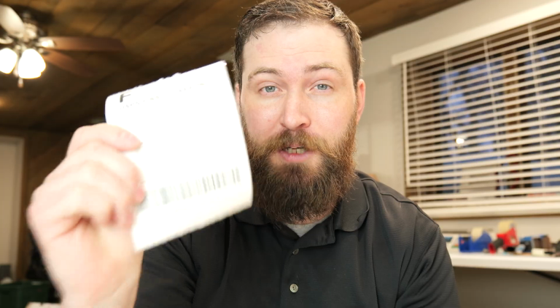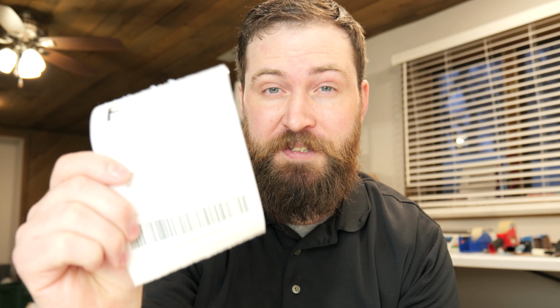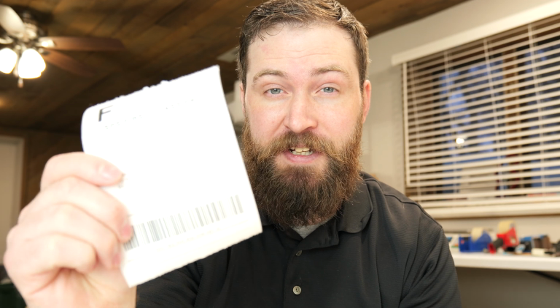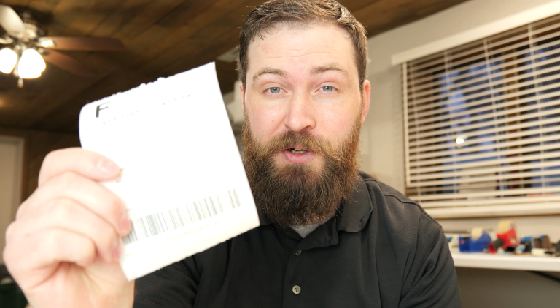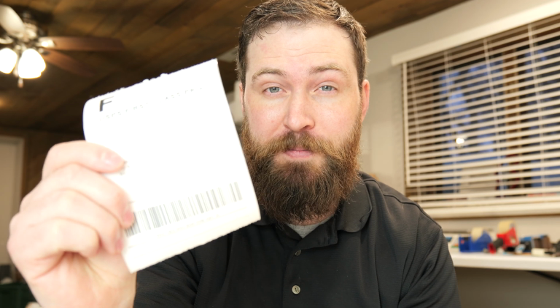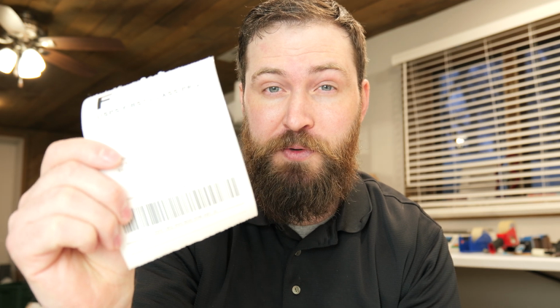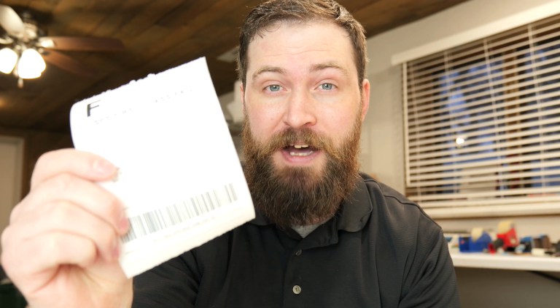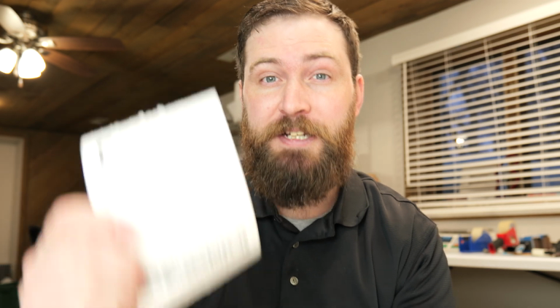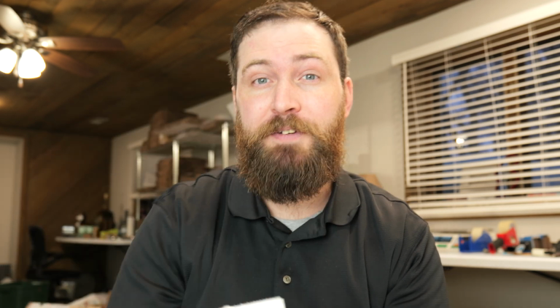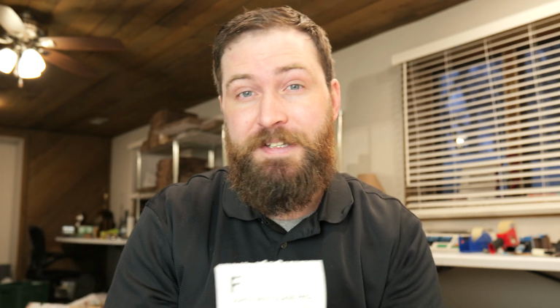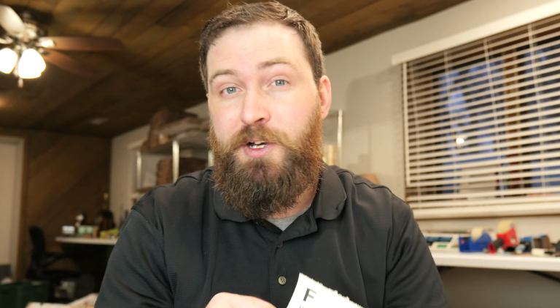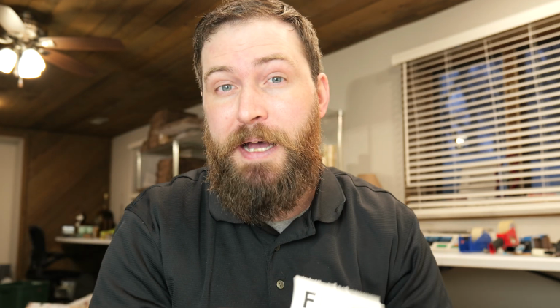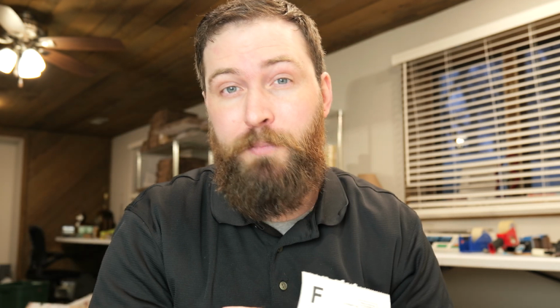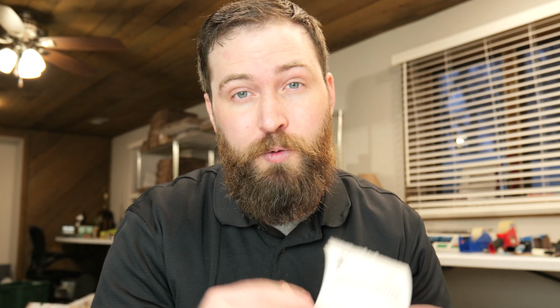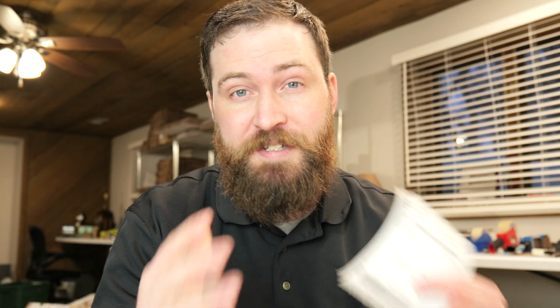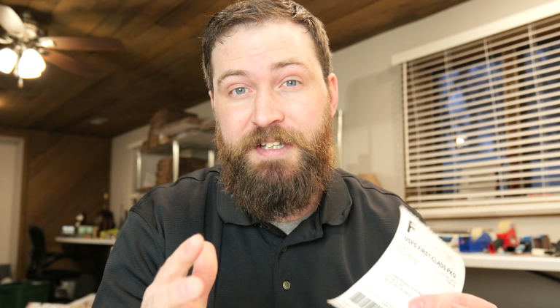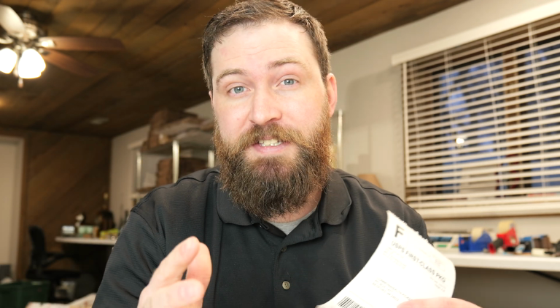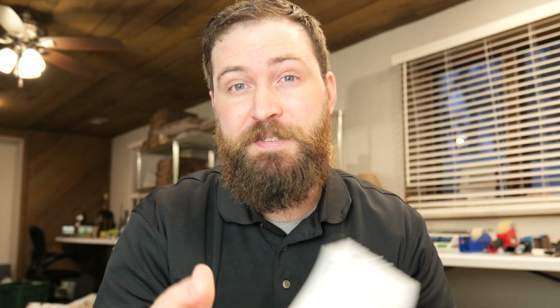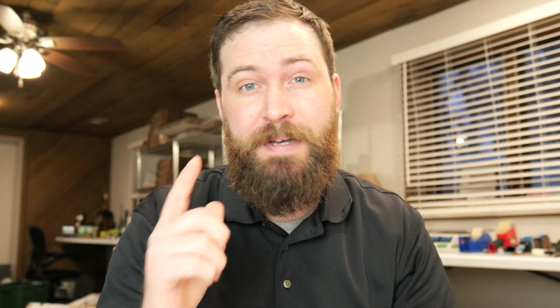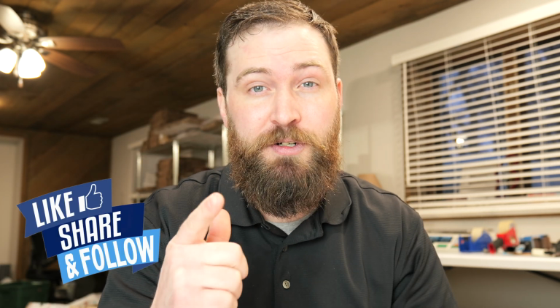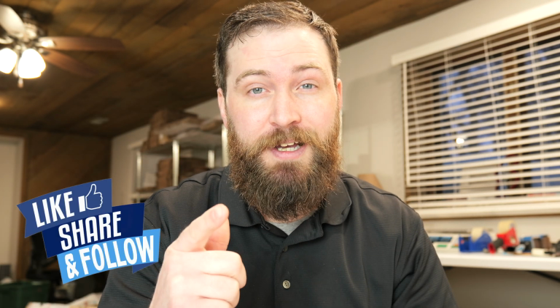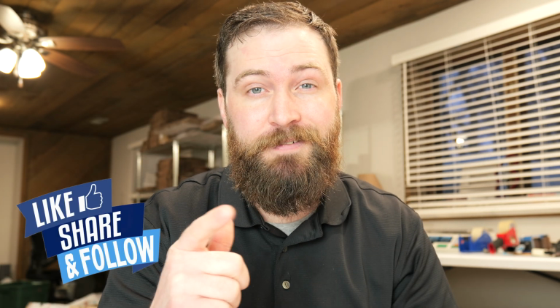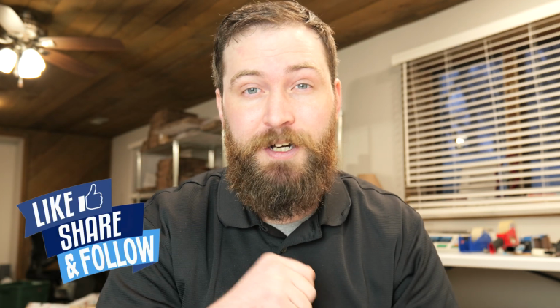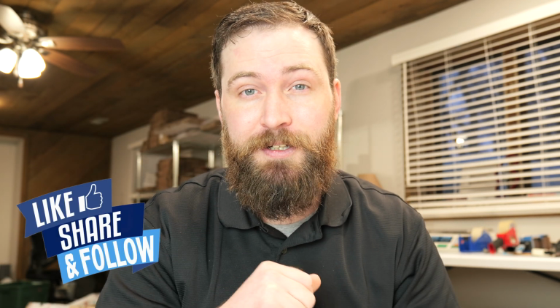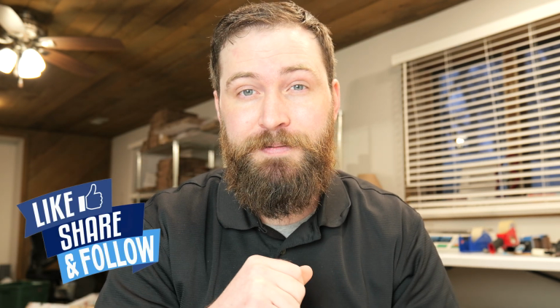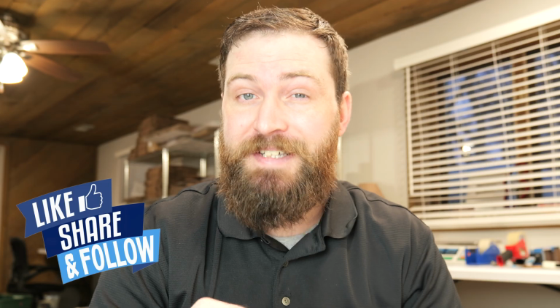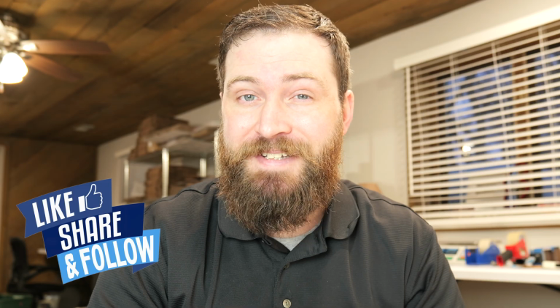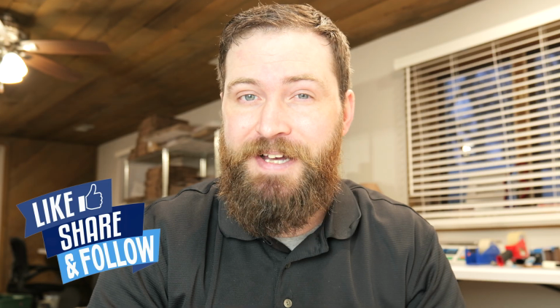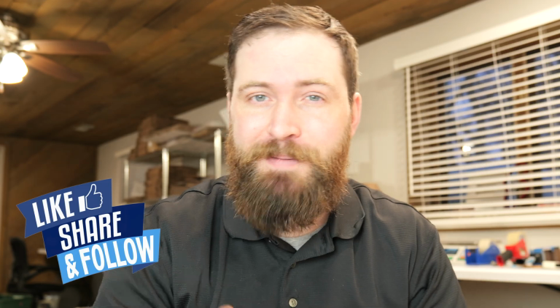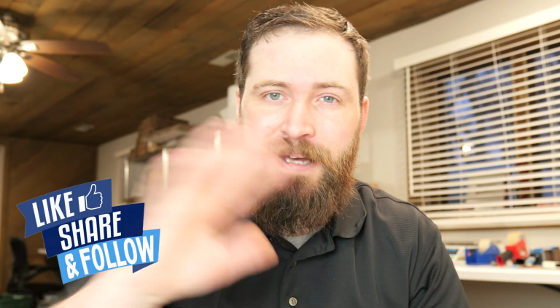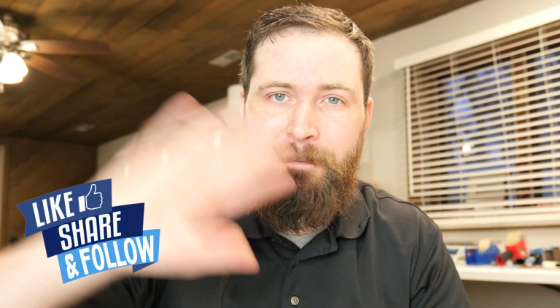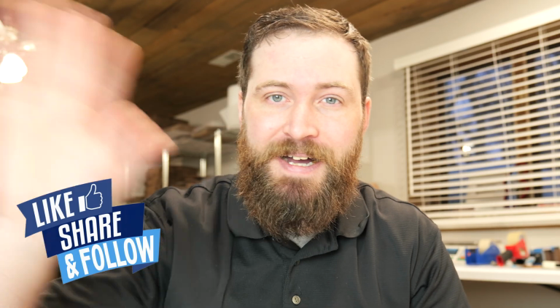I hope this video helps you out. If you'd like to know about more reselling tips, make sure to like and follow. See you next time, bye!